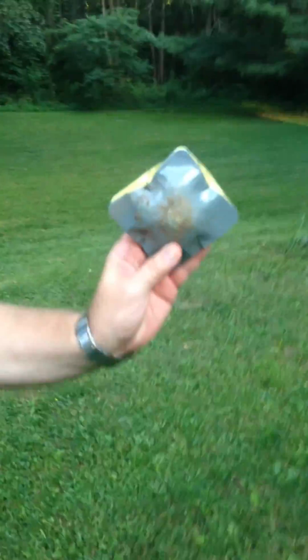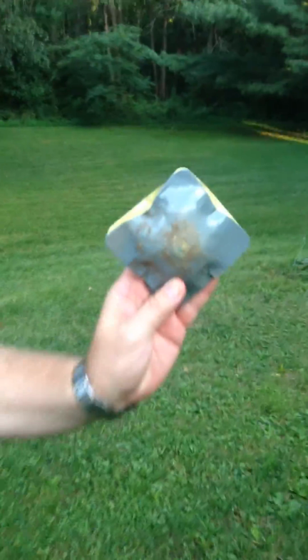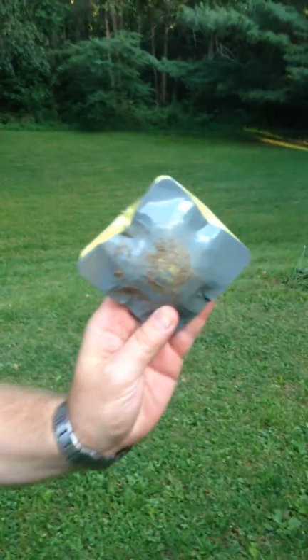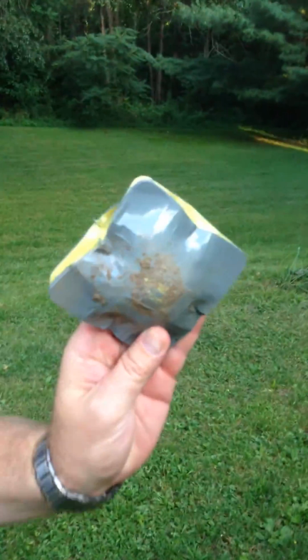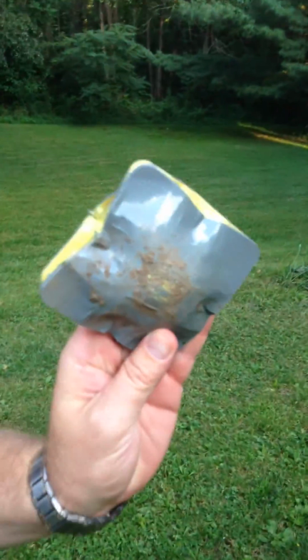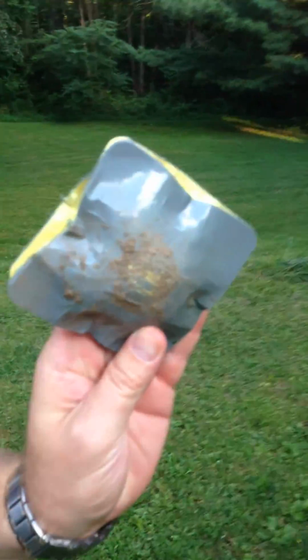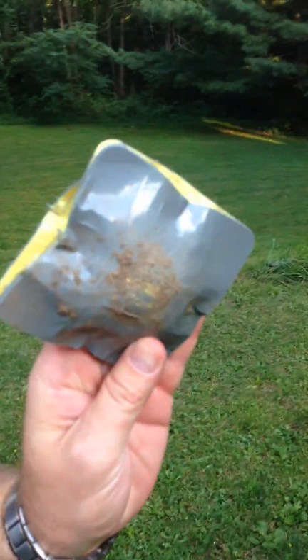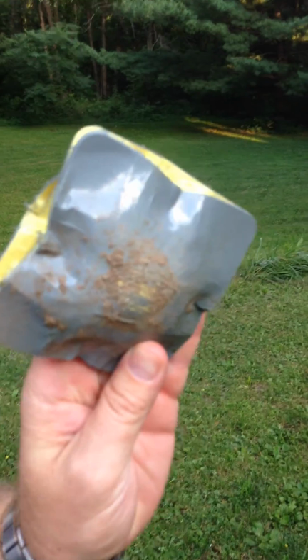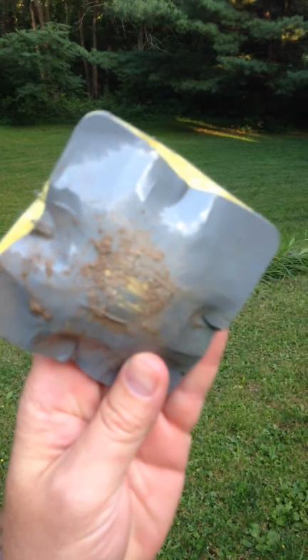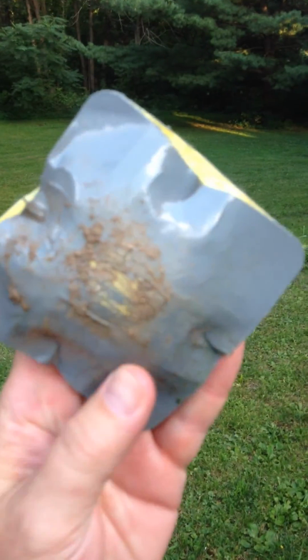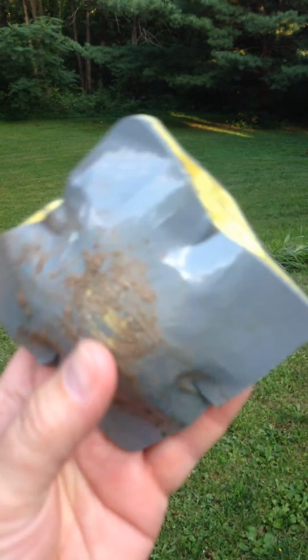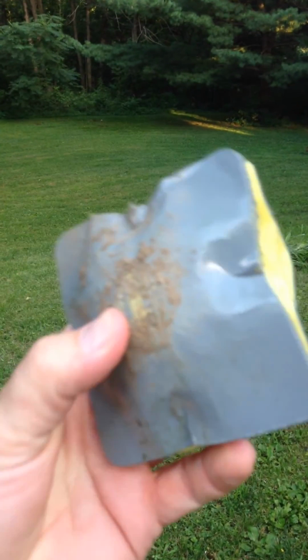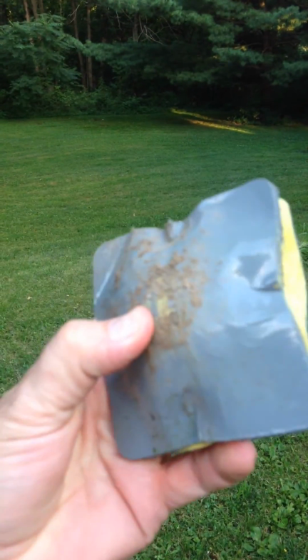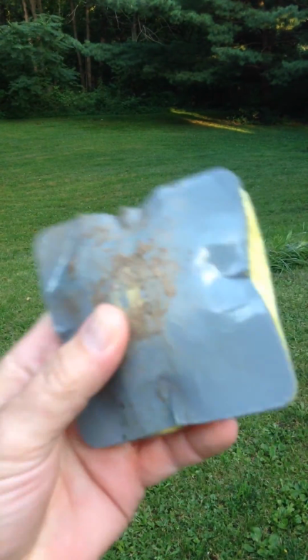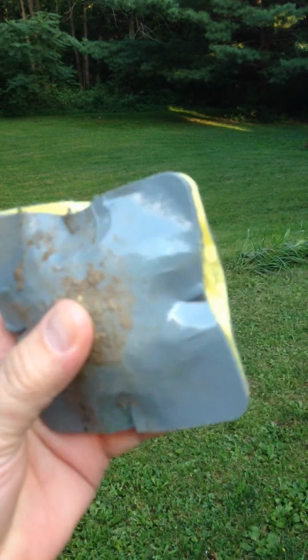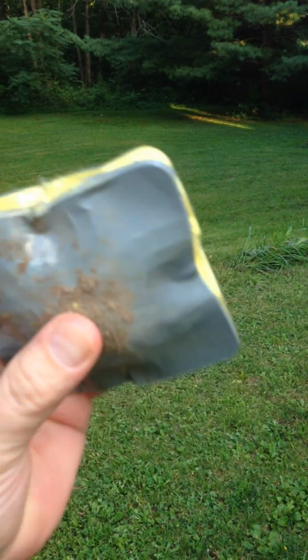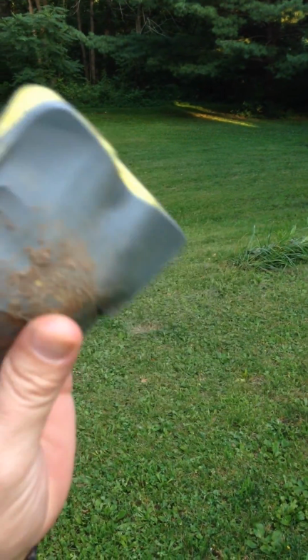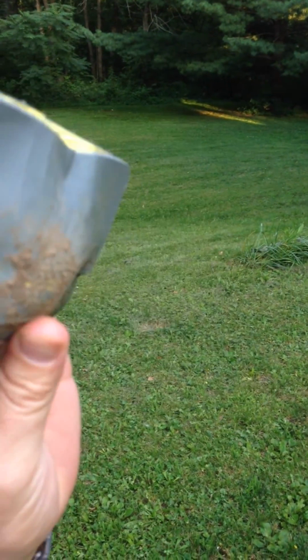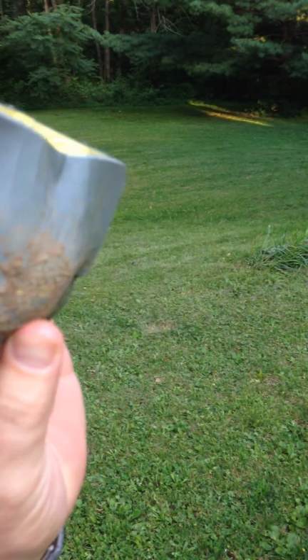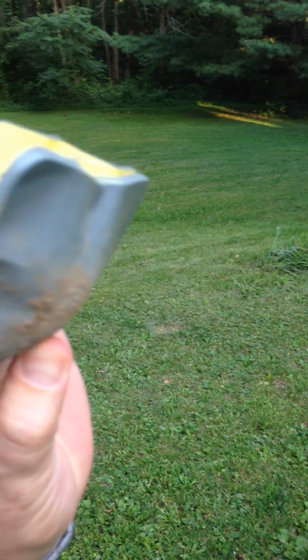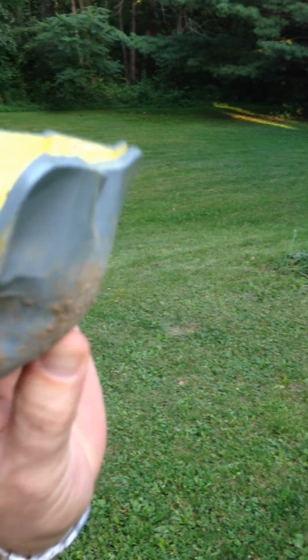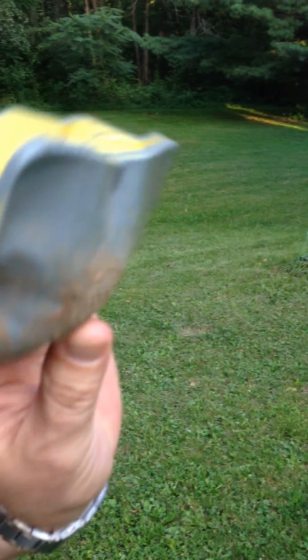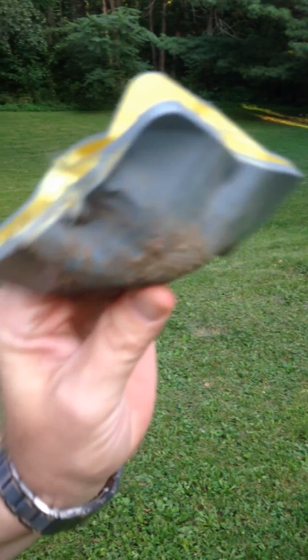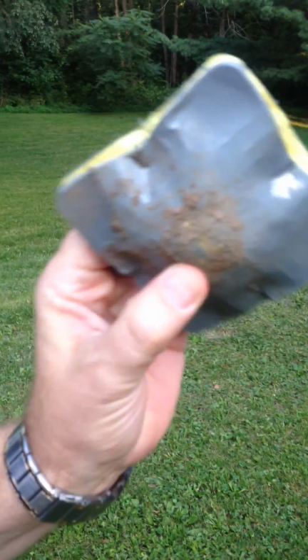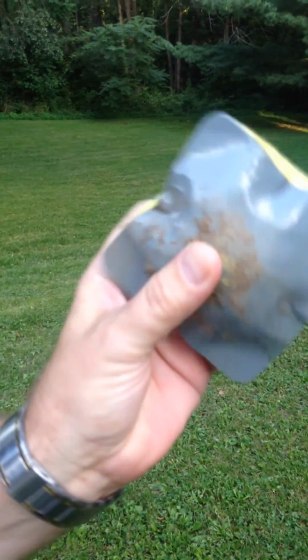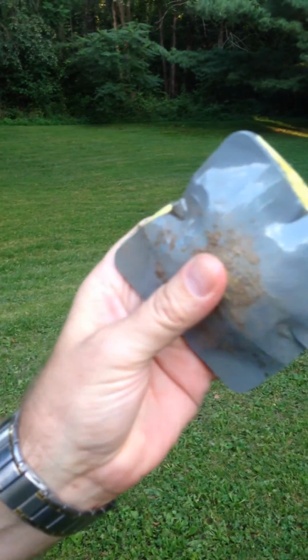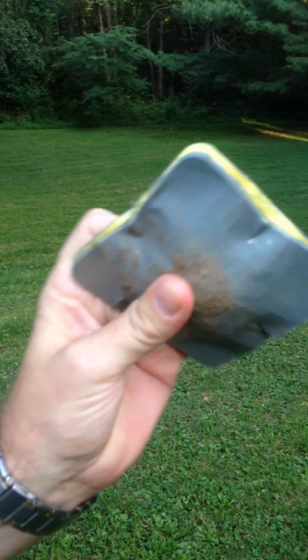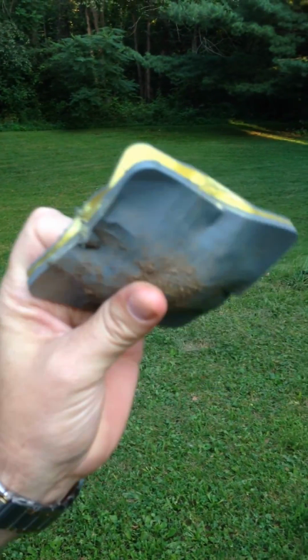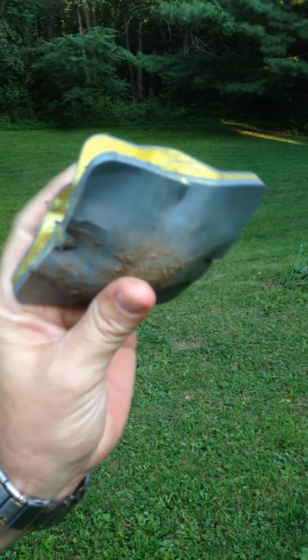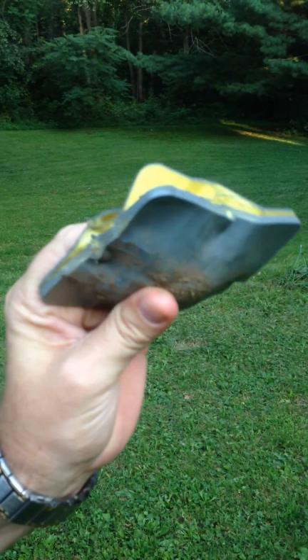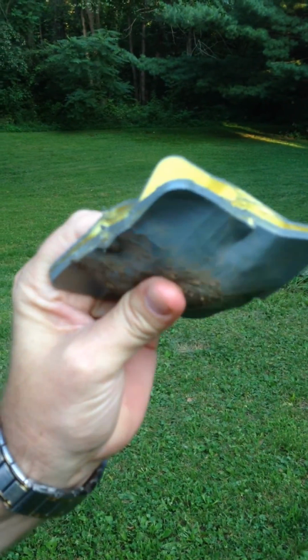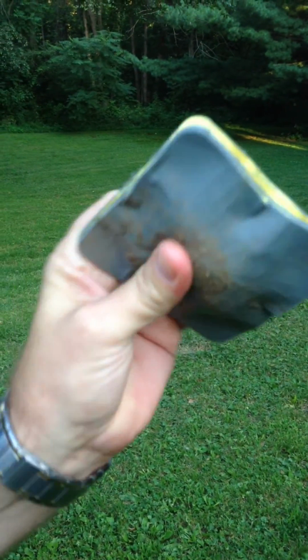Didn't penetrate. Blew the hell out of it, but it didn't penetrate the coaster.